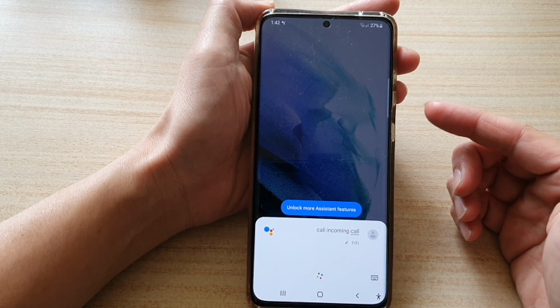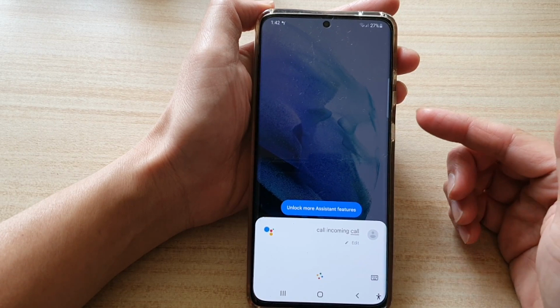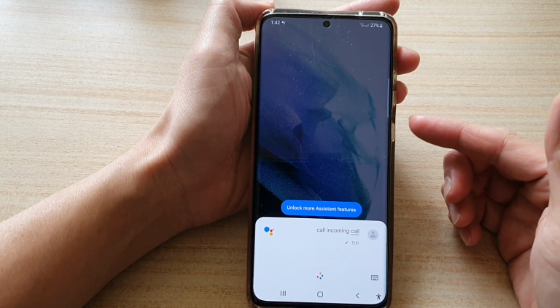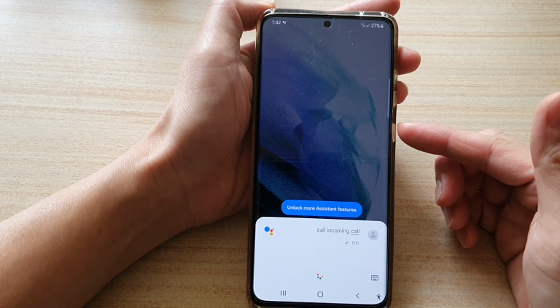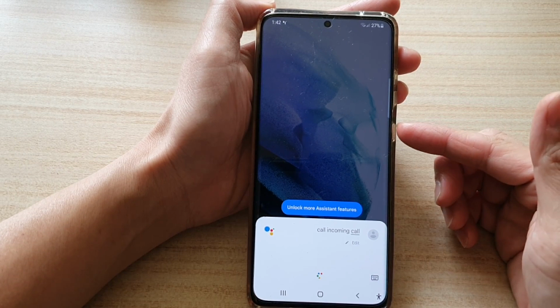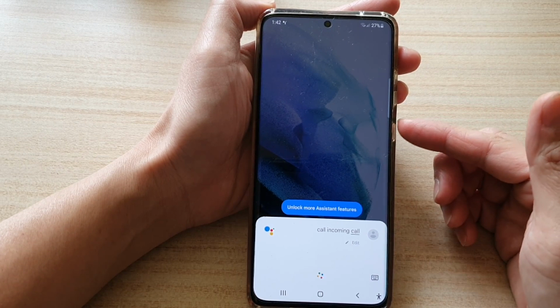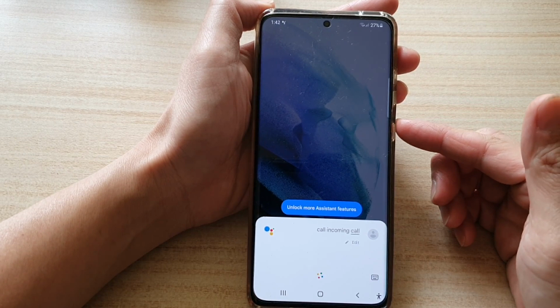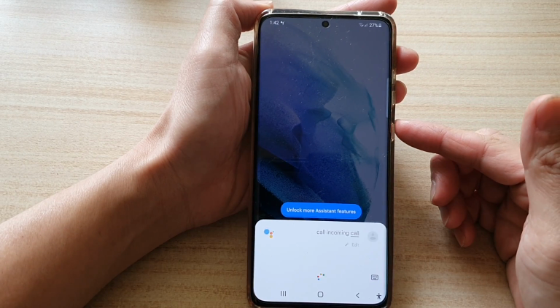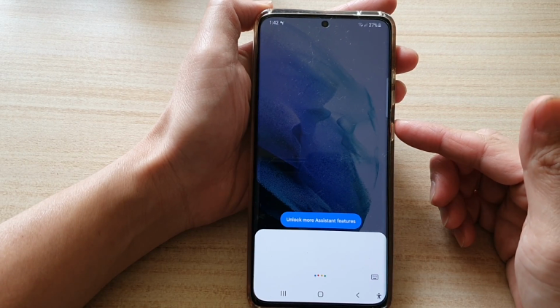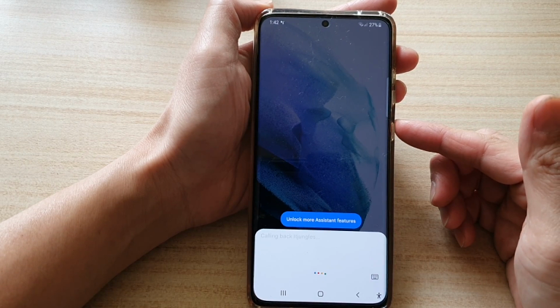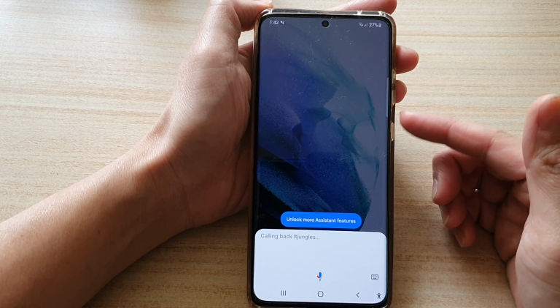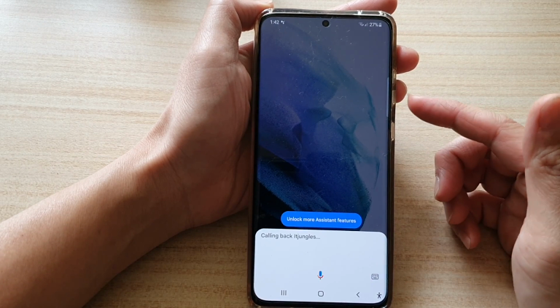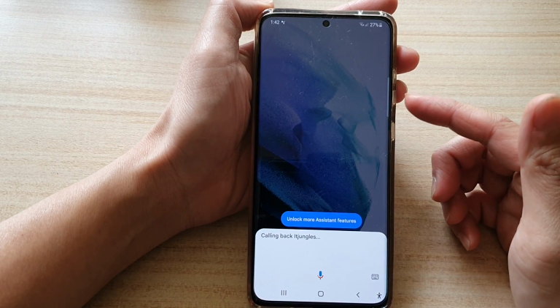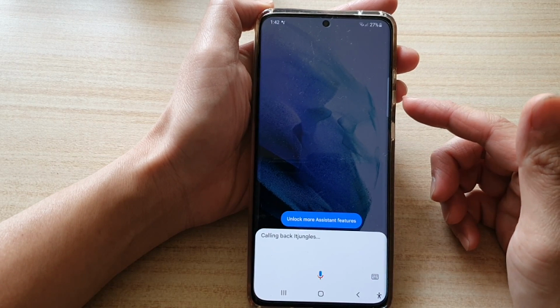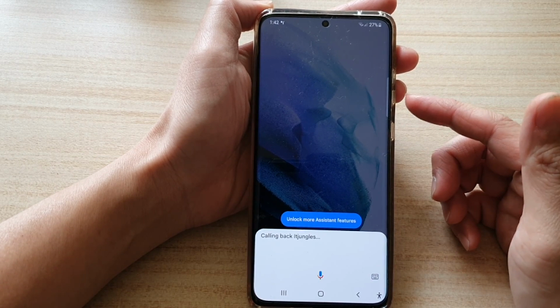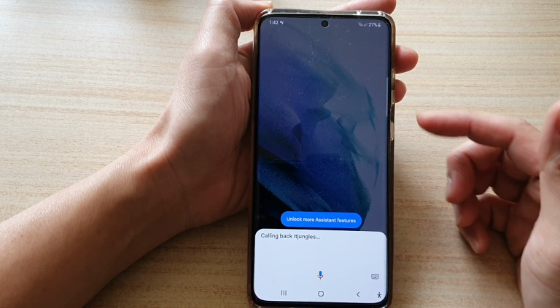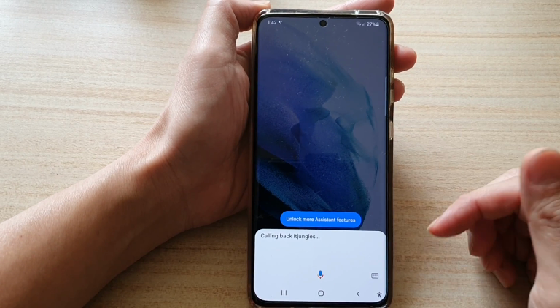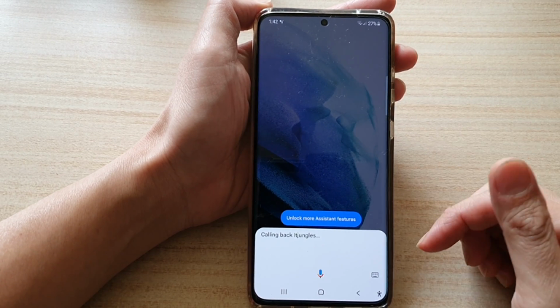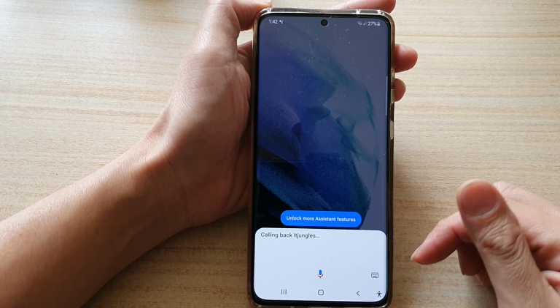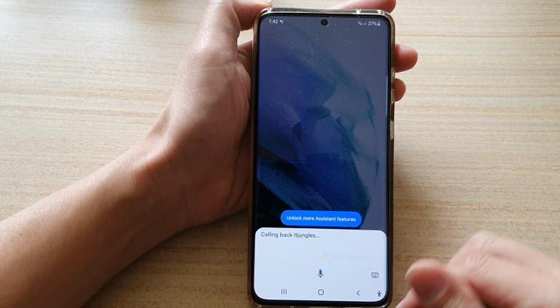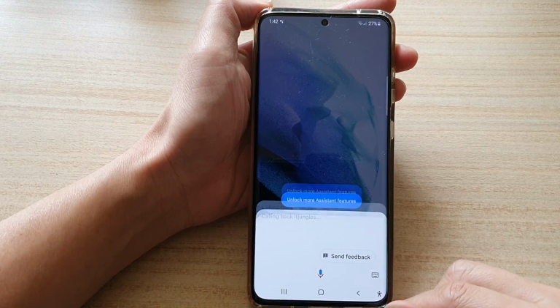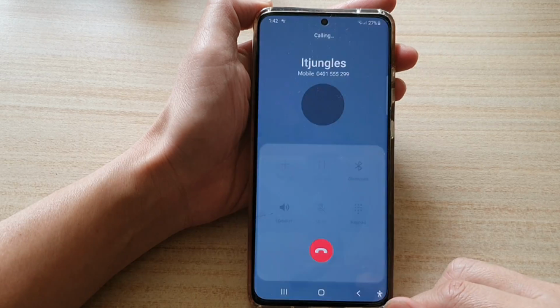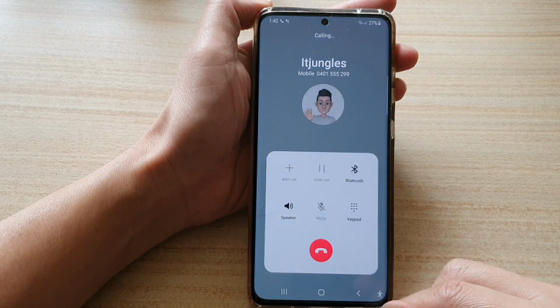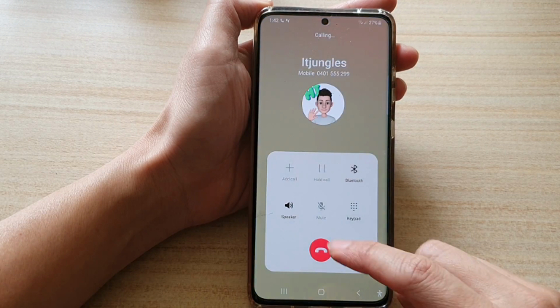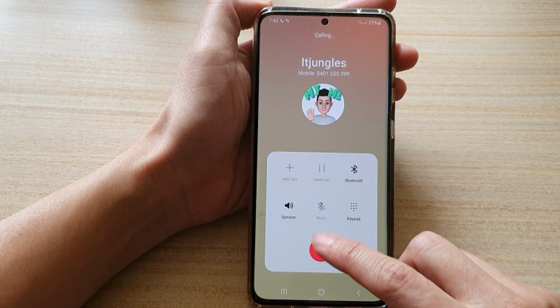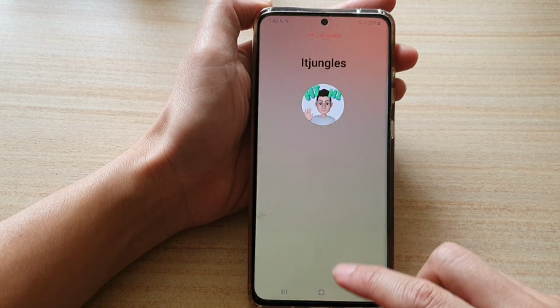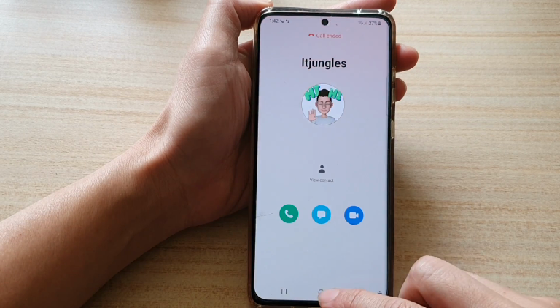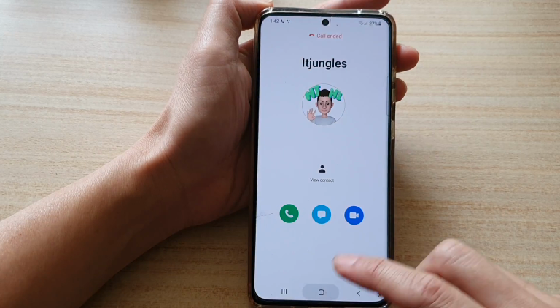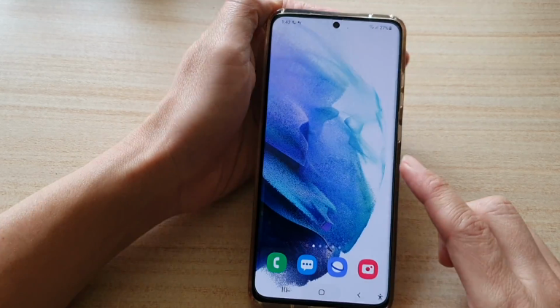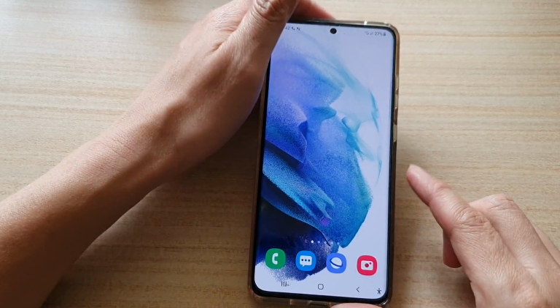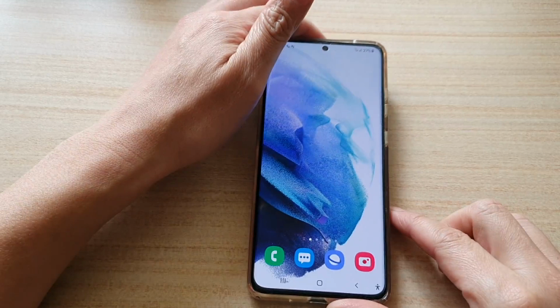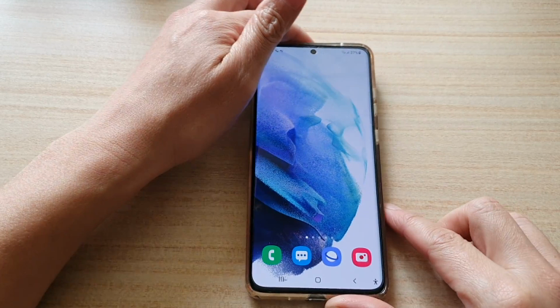Once you have verified the lock screen, the call will go through. That's it — thank you for watching.